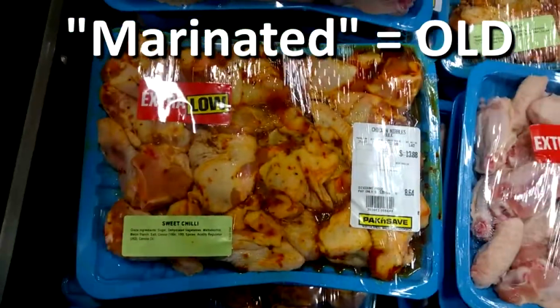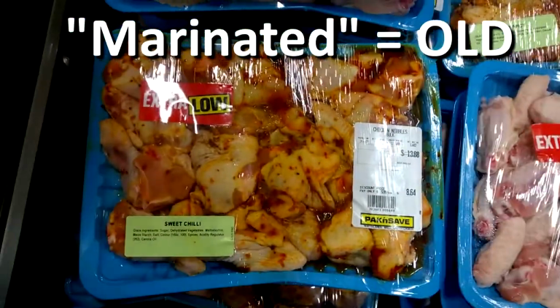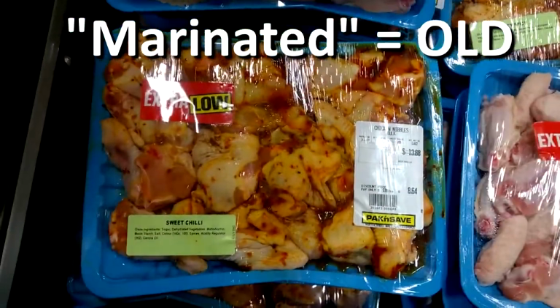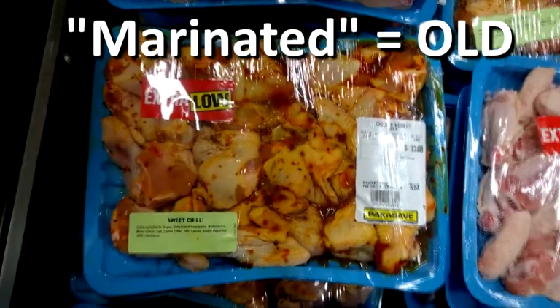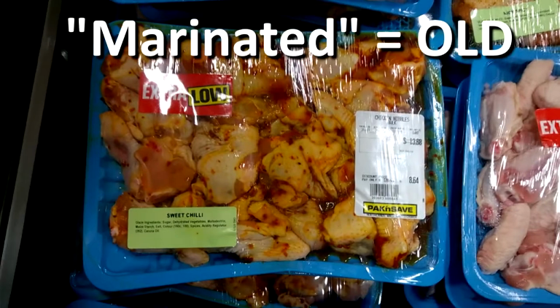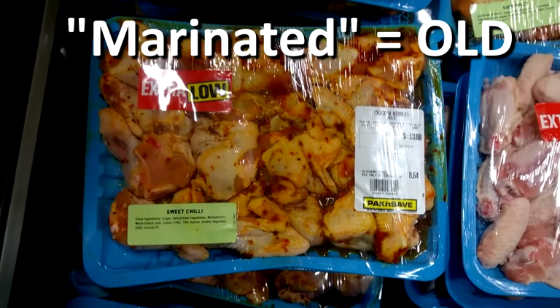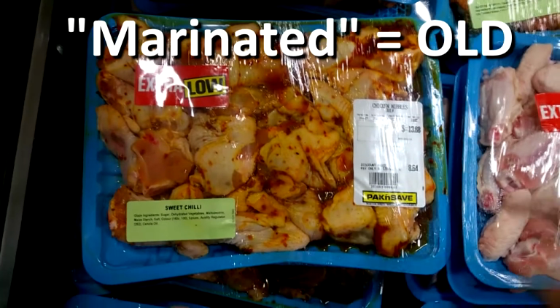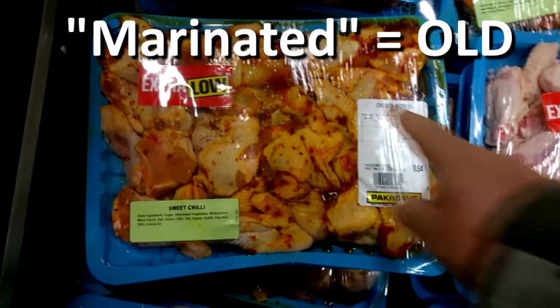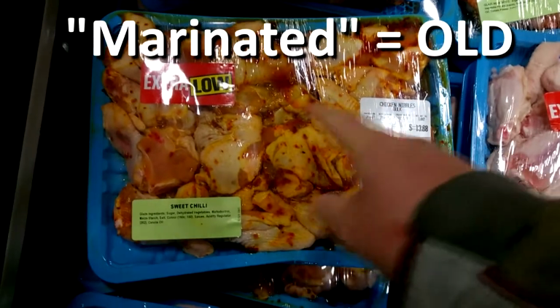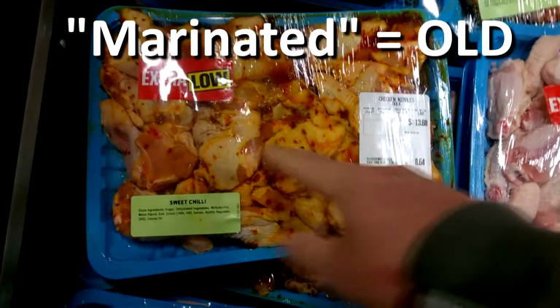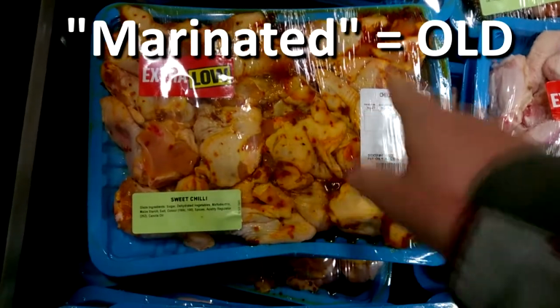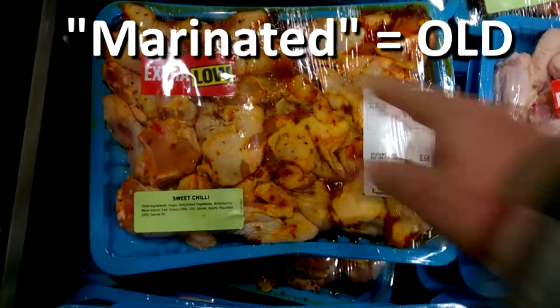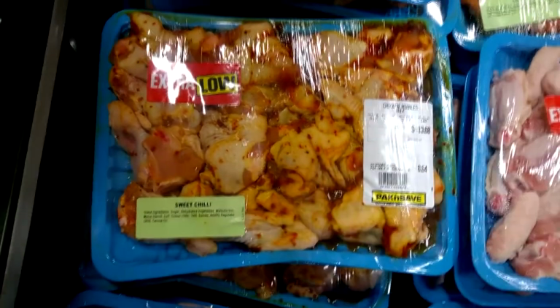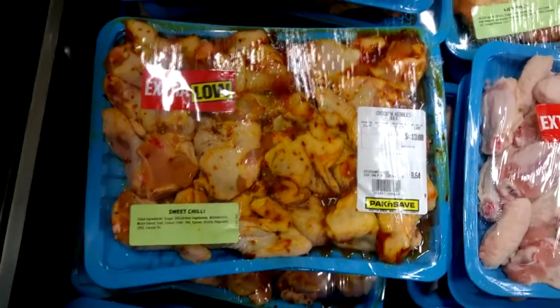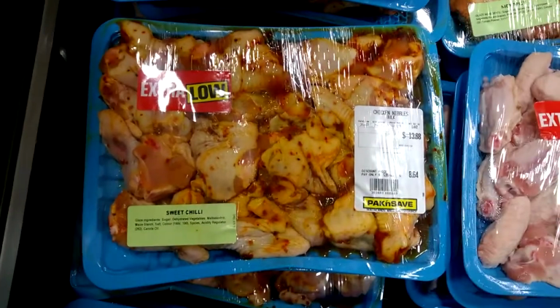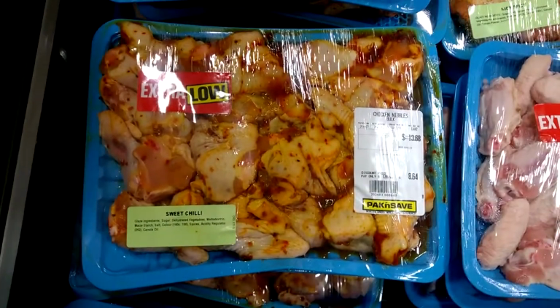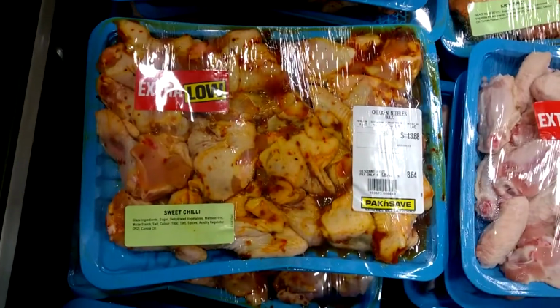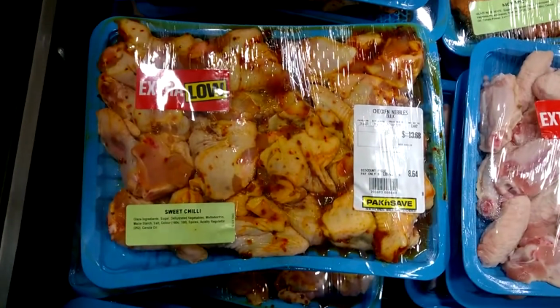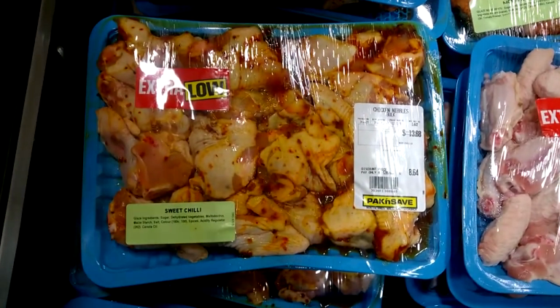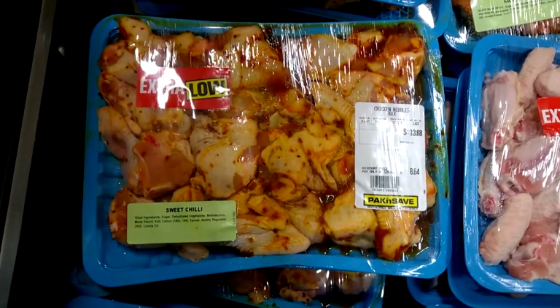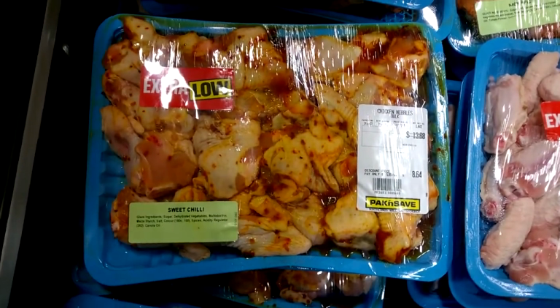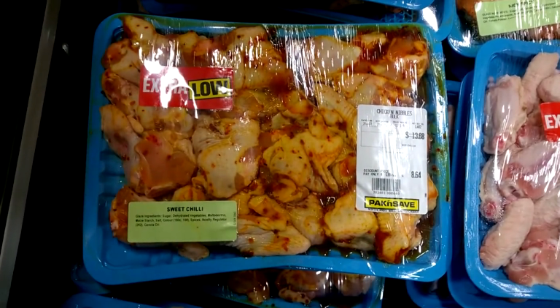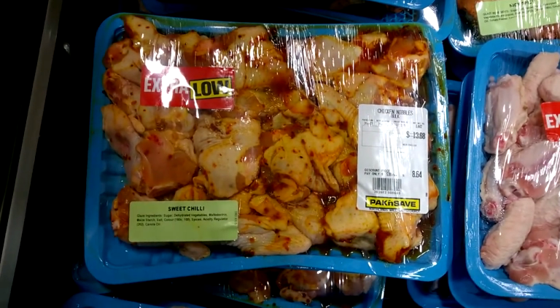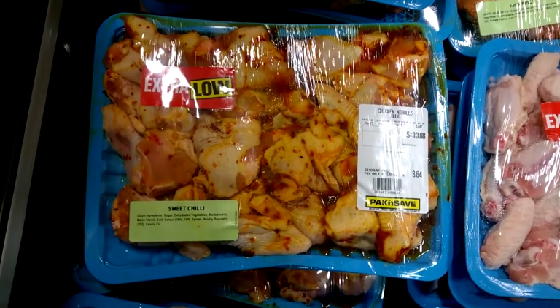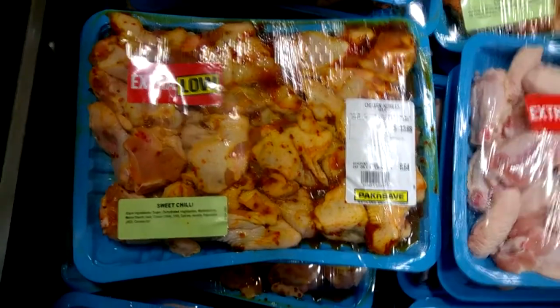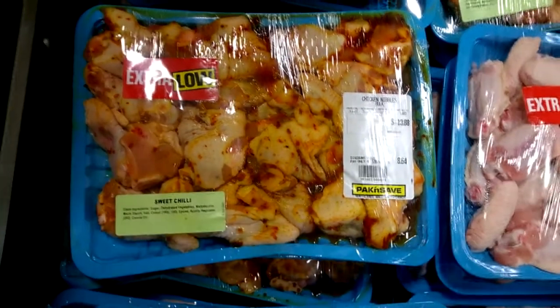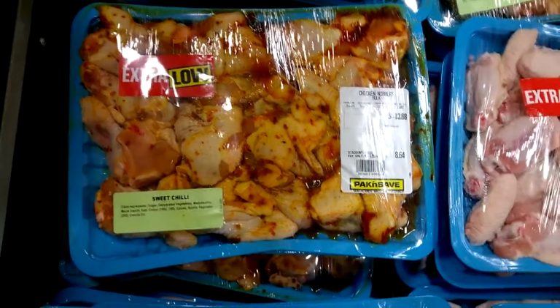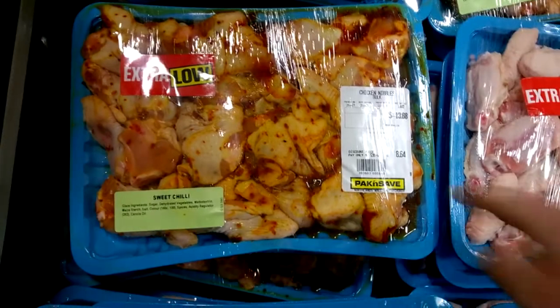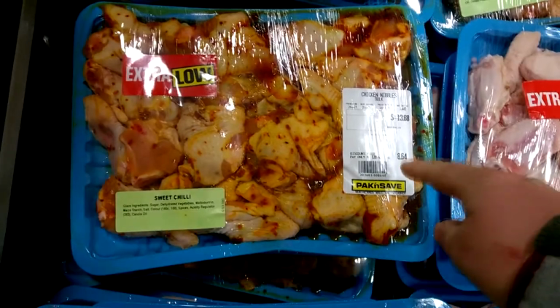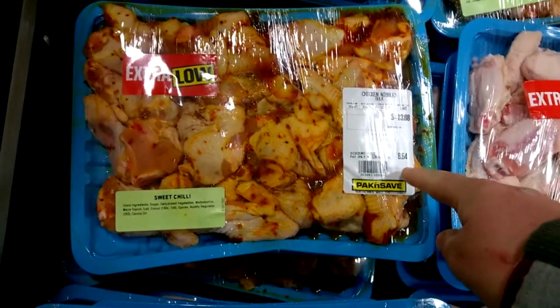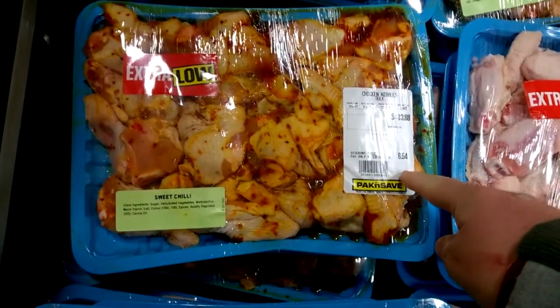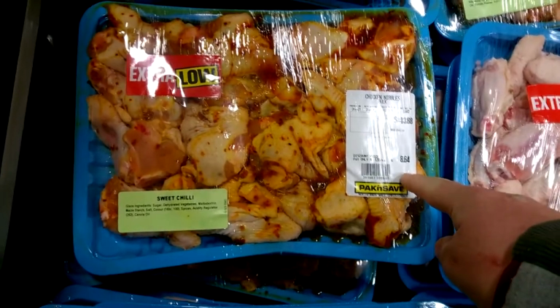Be wary of anything marinated. They do this to old meat so that it sells — it's even discounted.